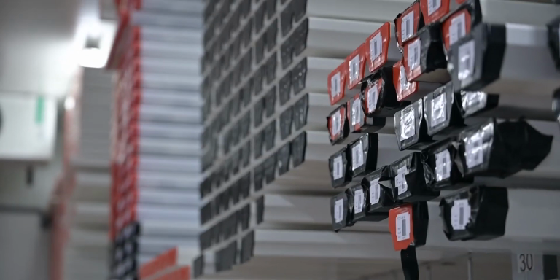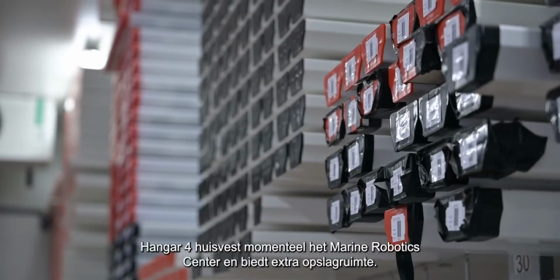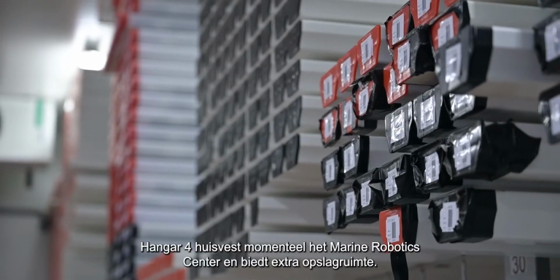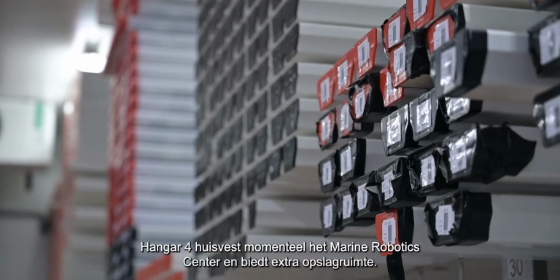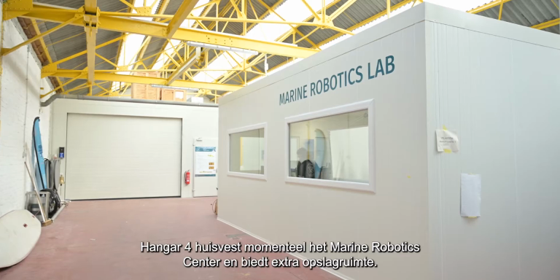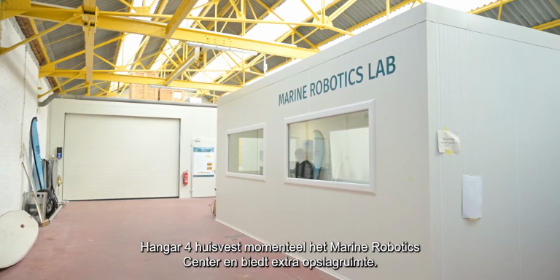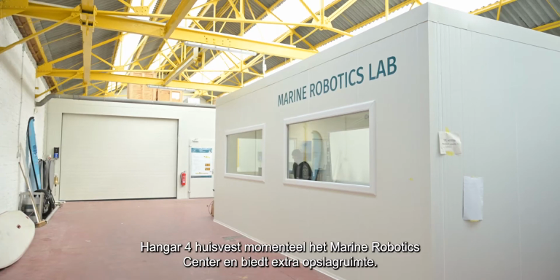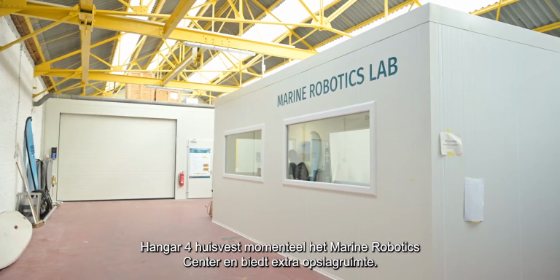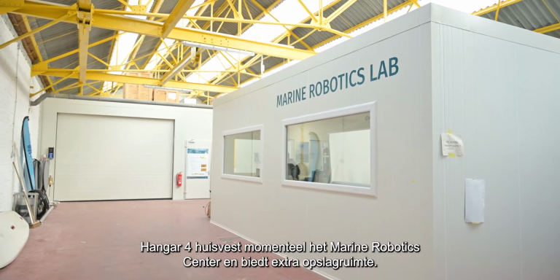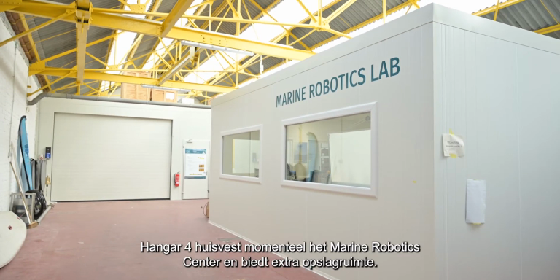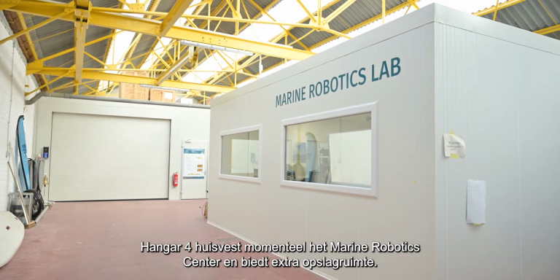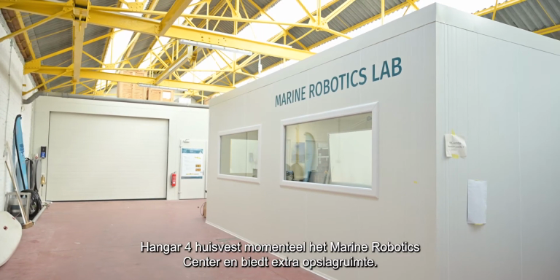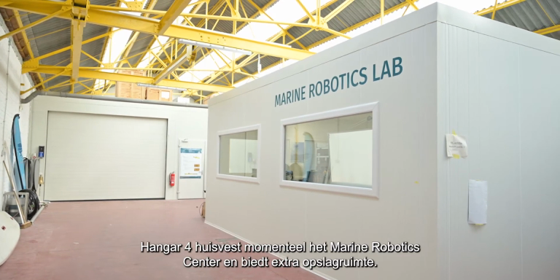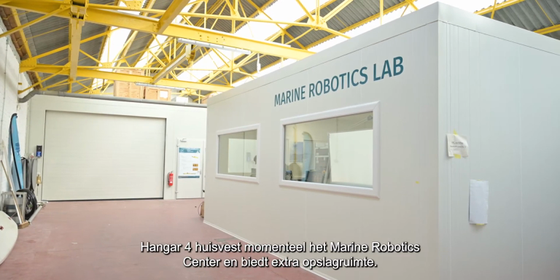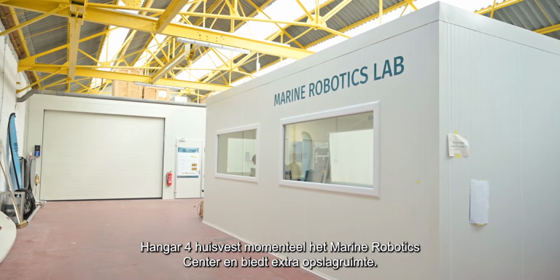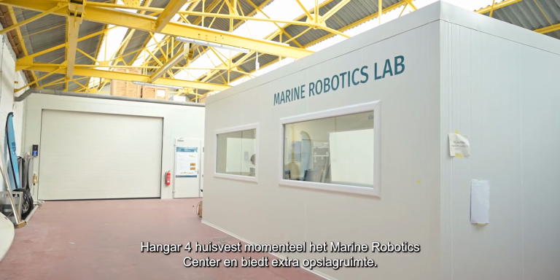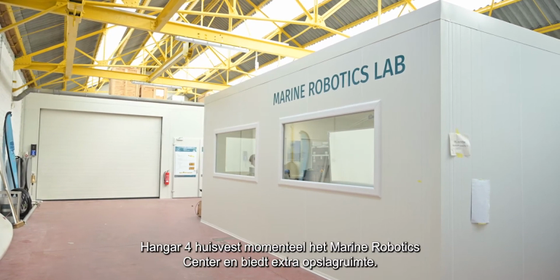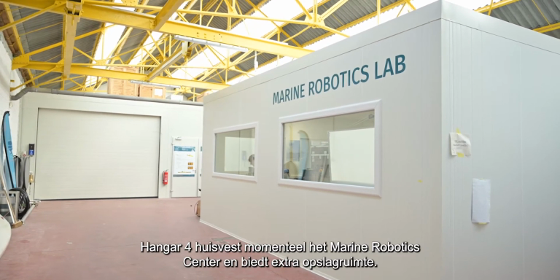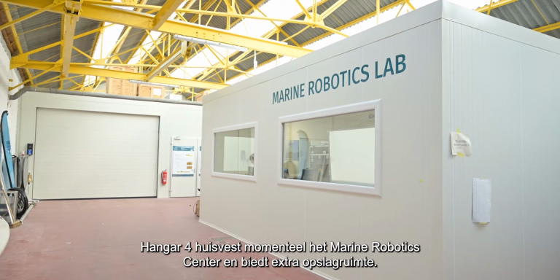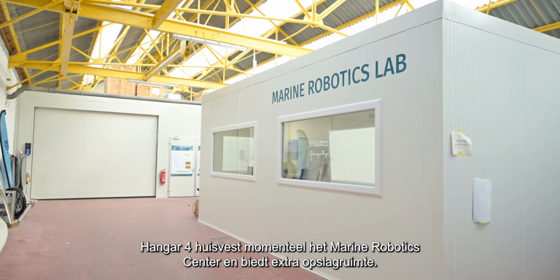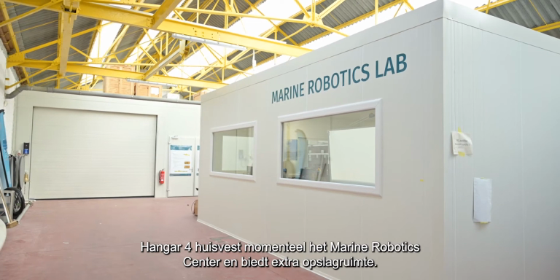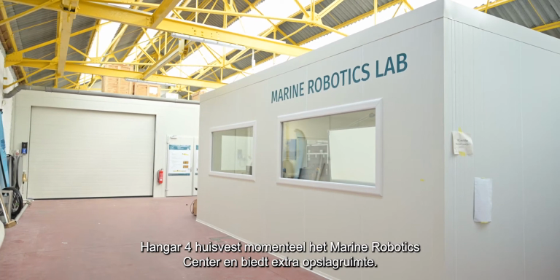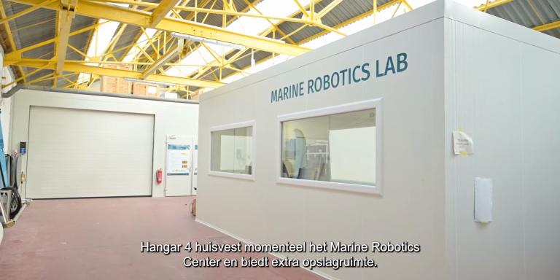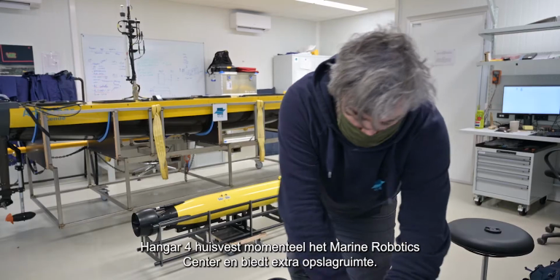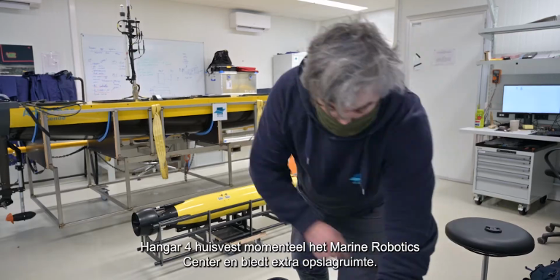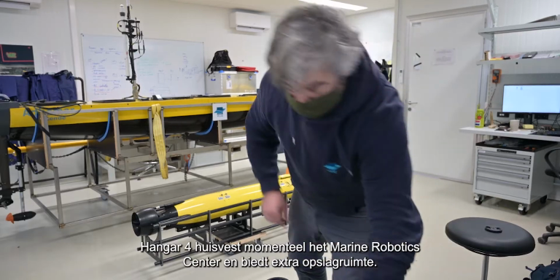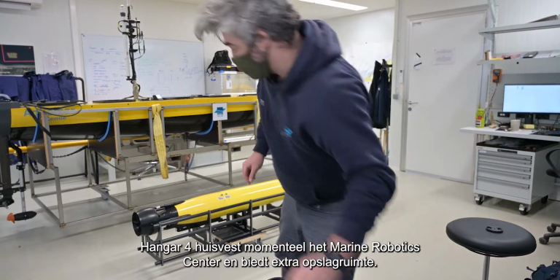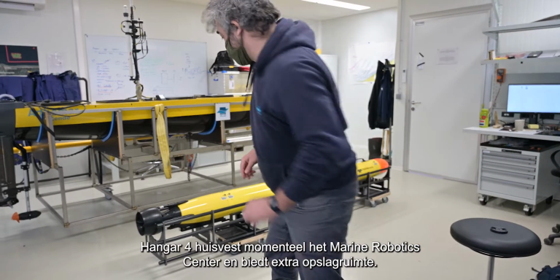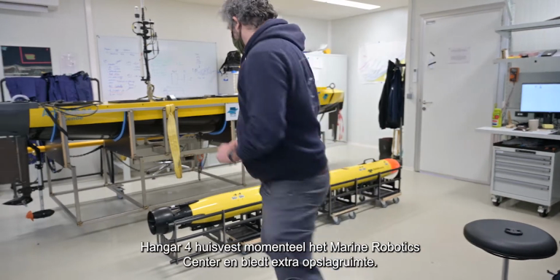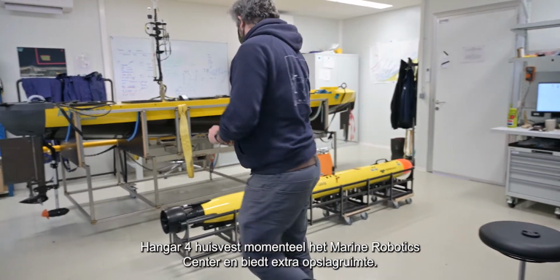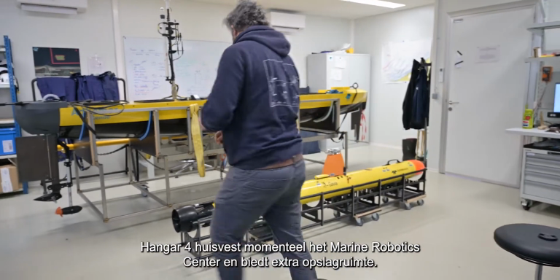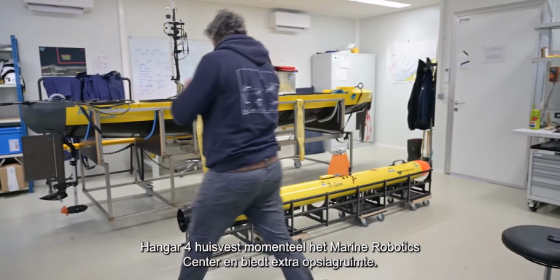Currently, Warehouse Four houses the main robotic centre and offers additional storage space.